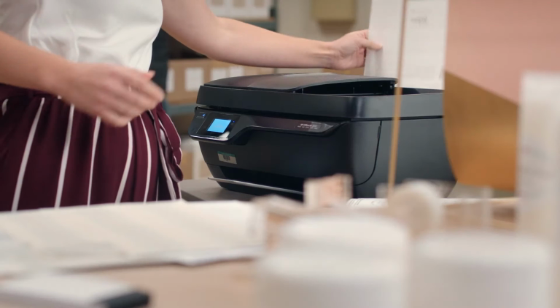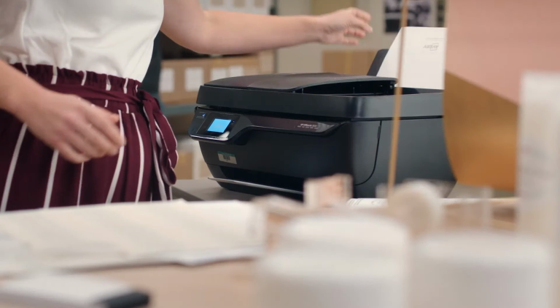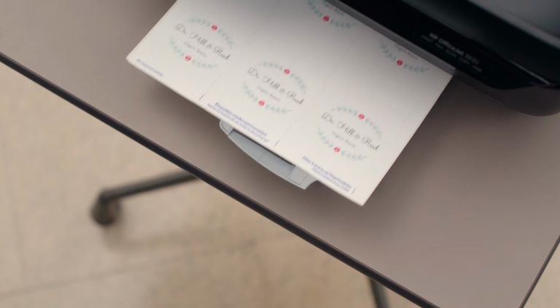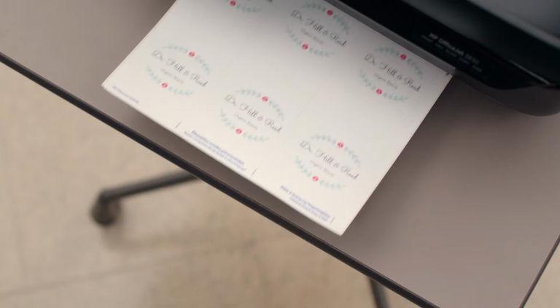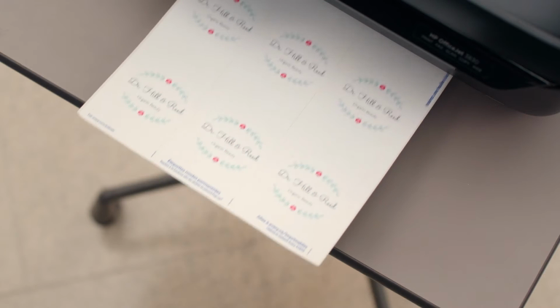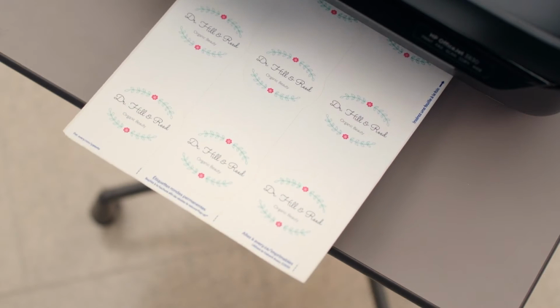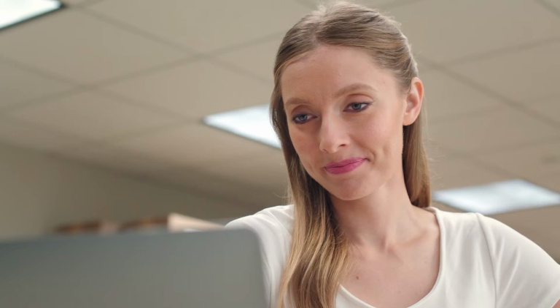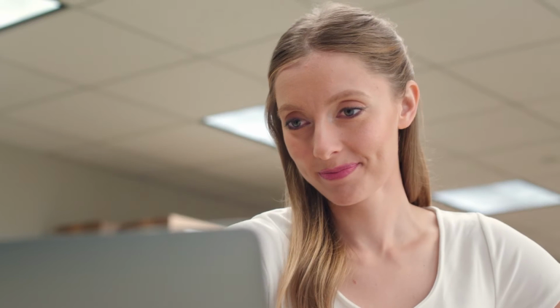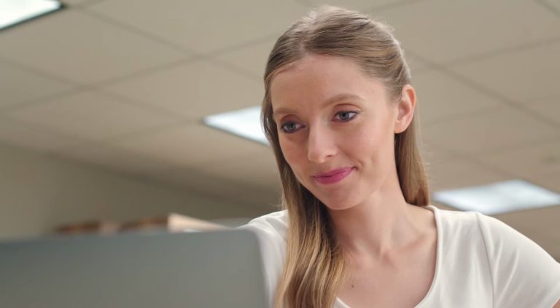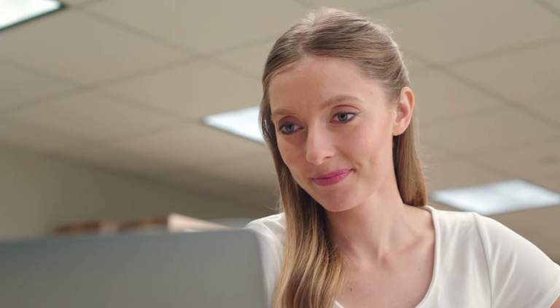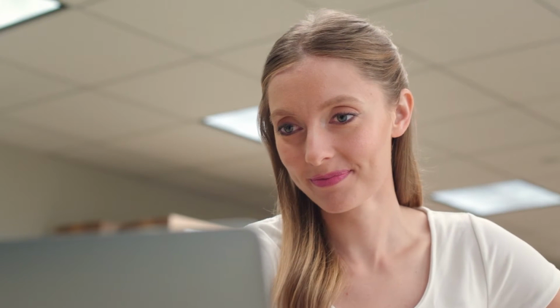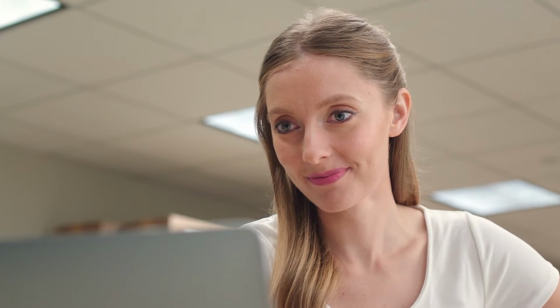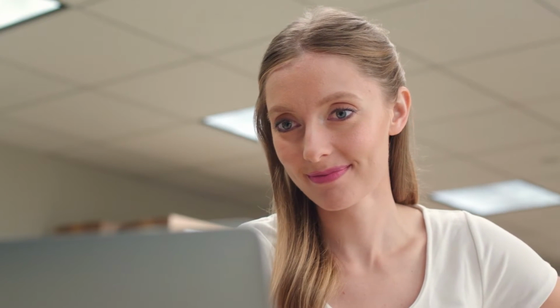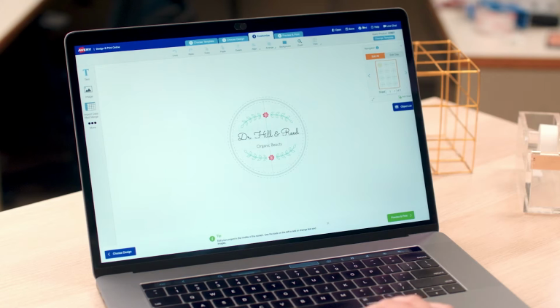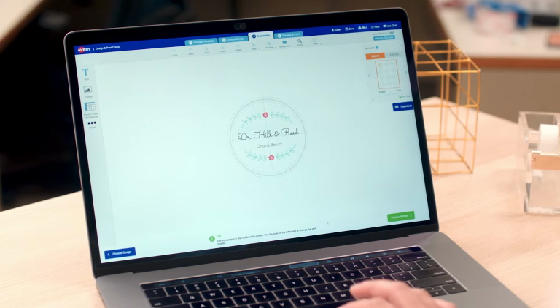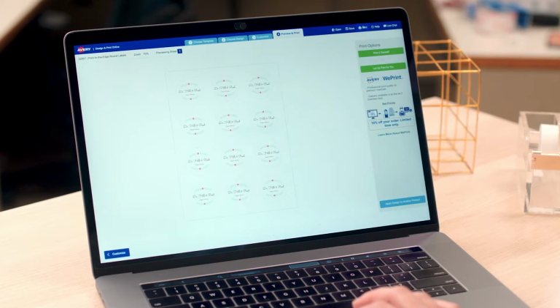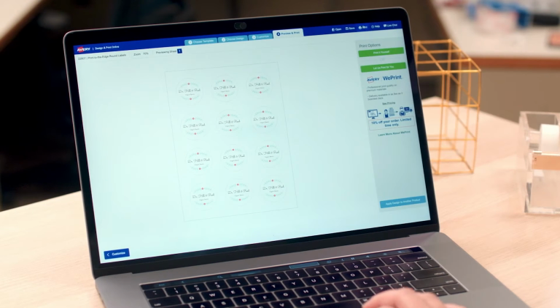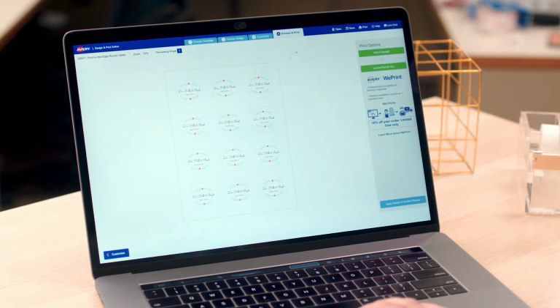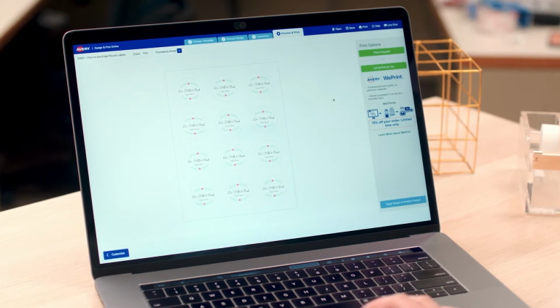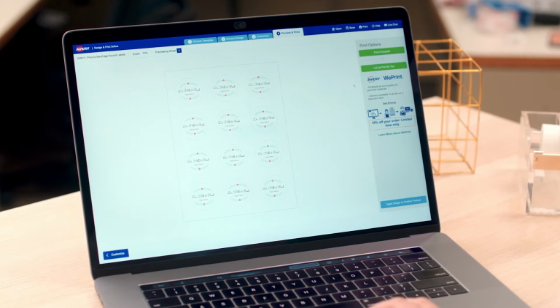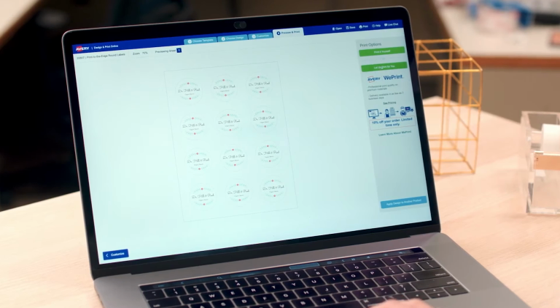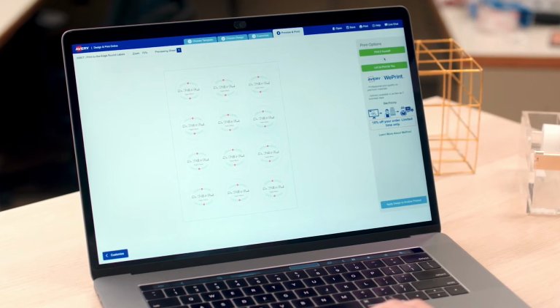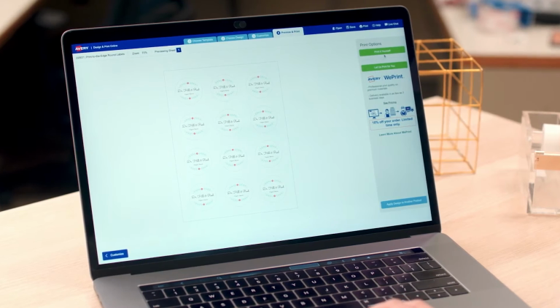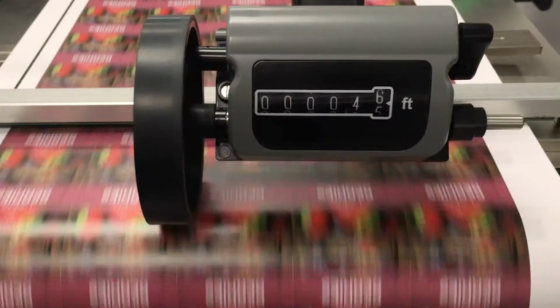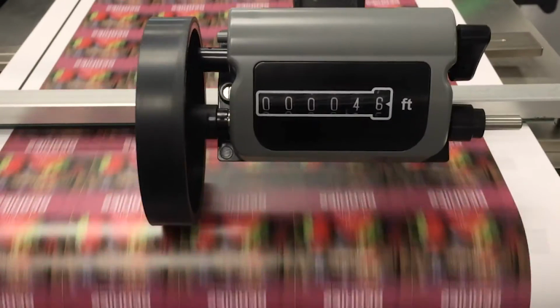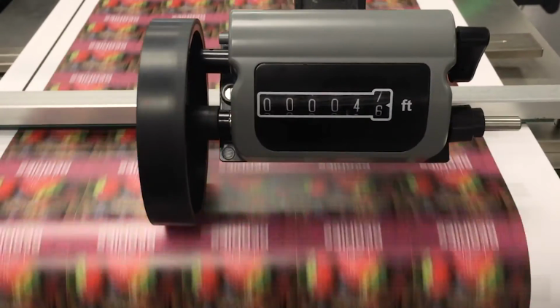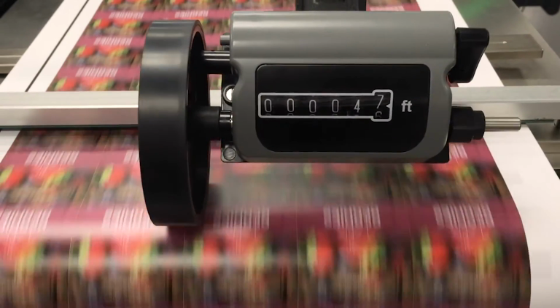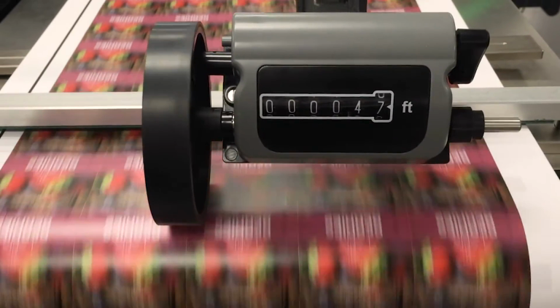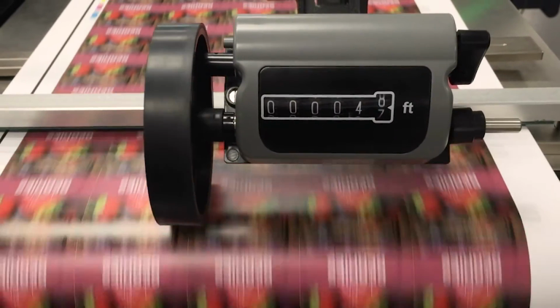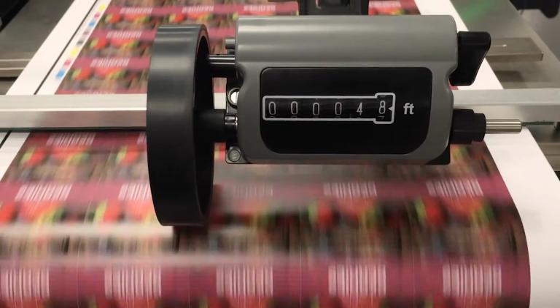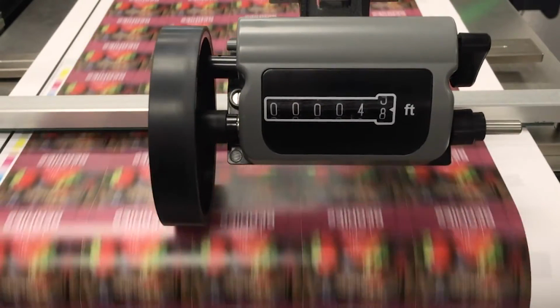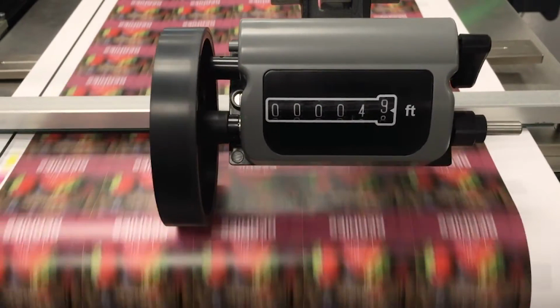All done in minutes, without an aerospace engineering degree, using Avery's design and print online software. Or we can print it for you with Avery WePrint.